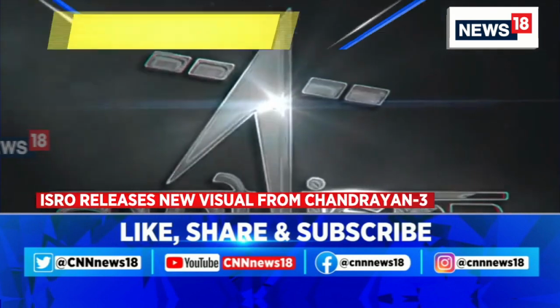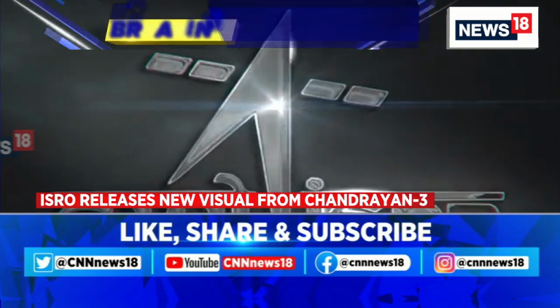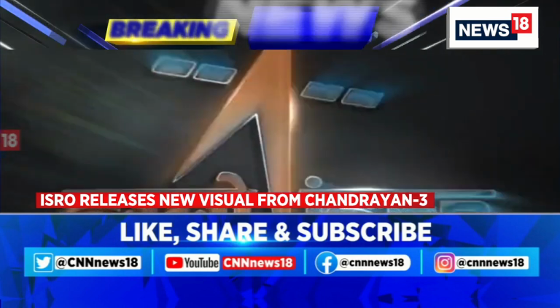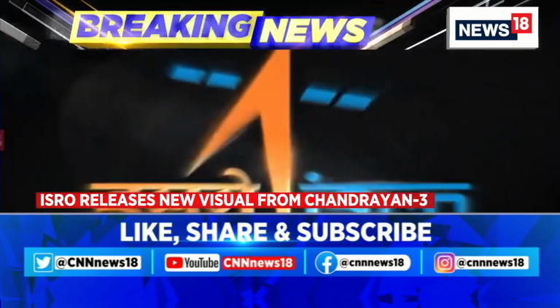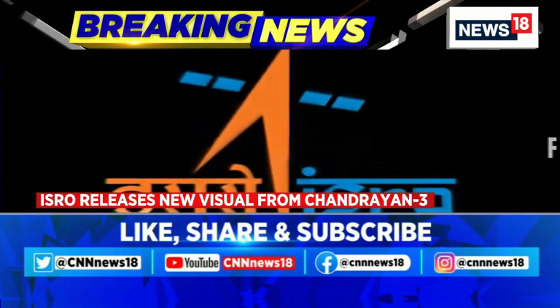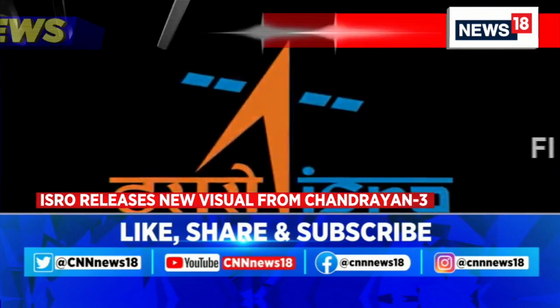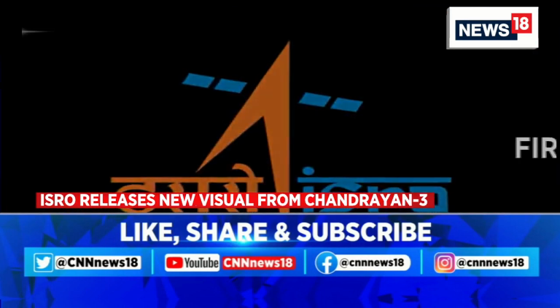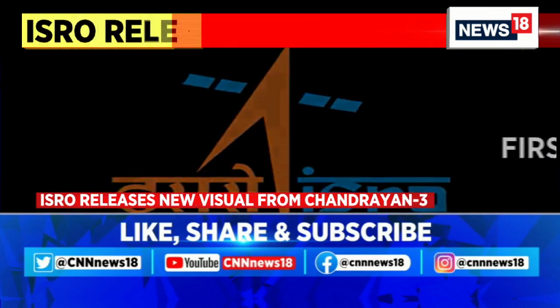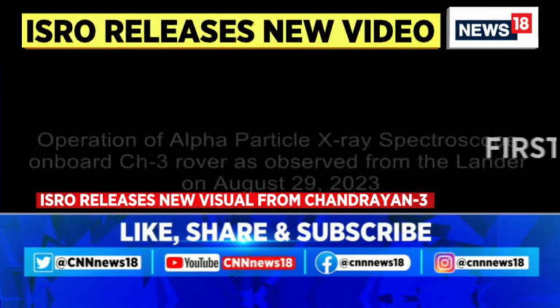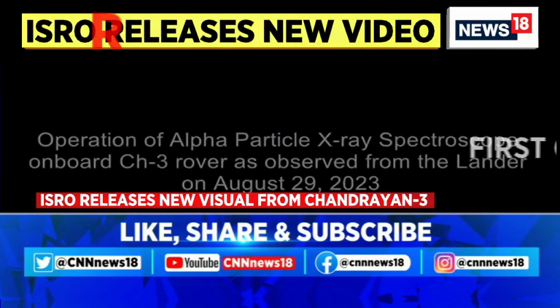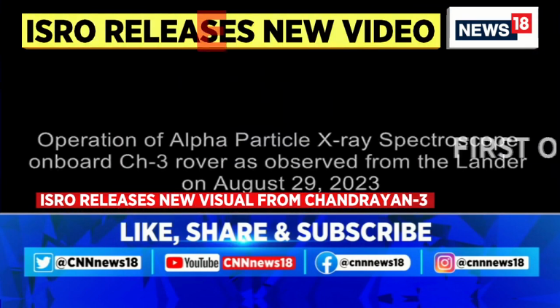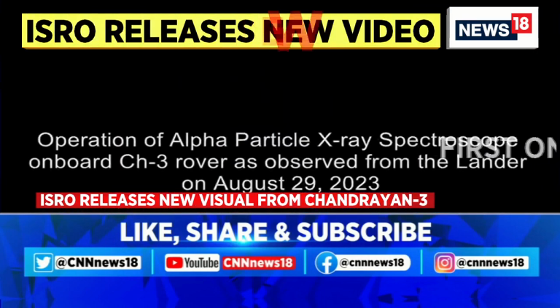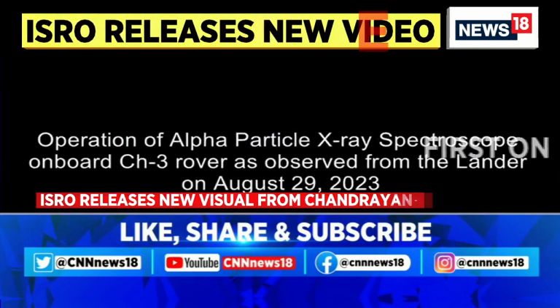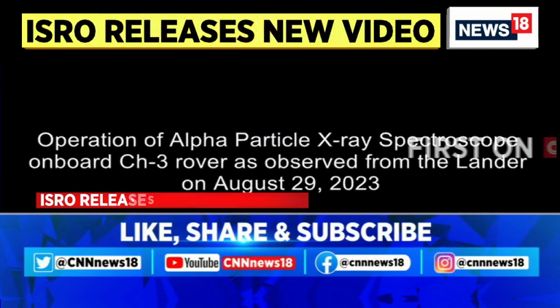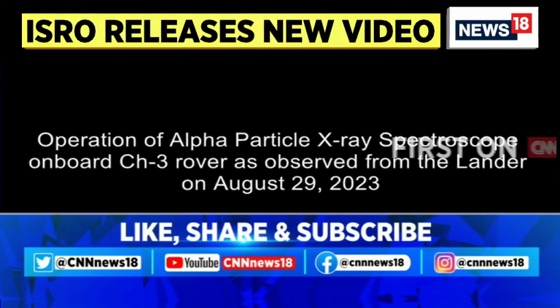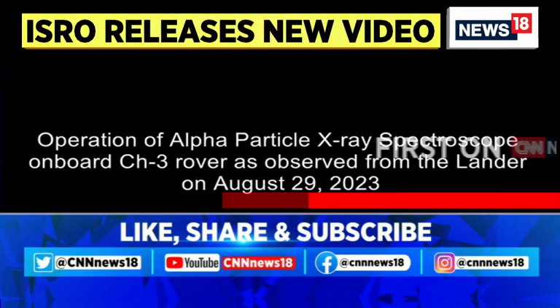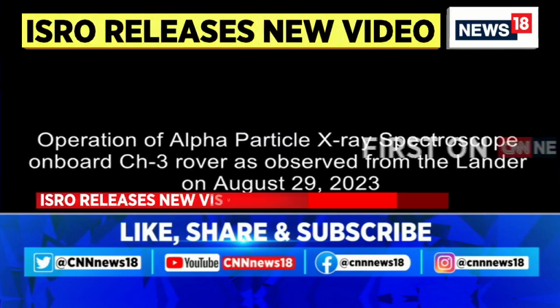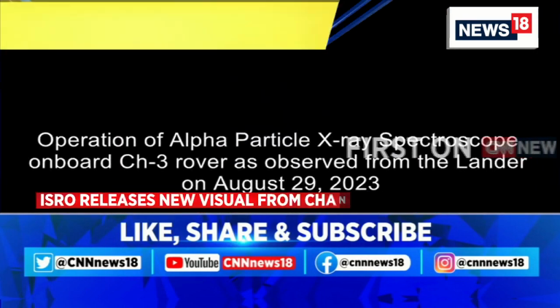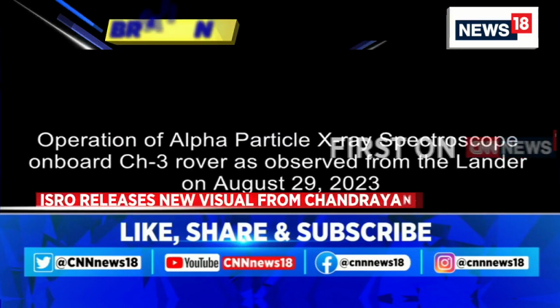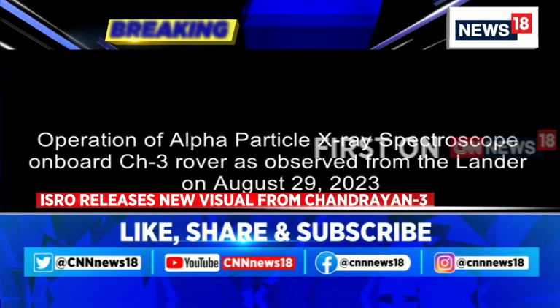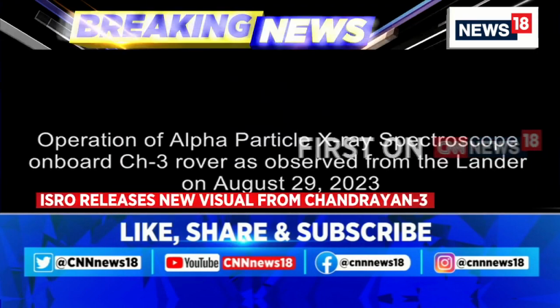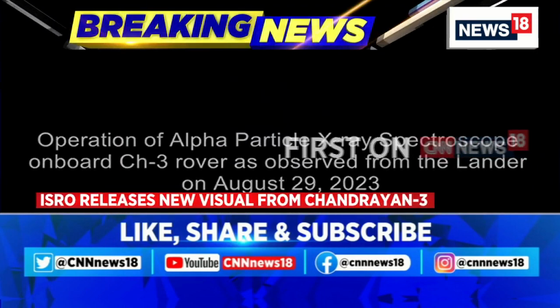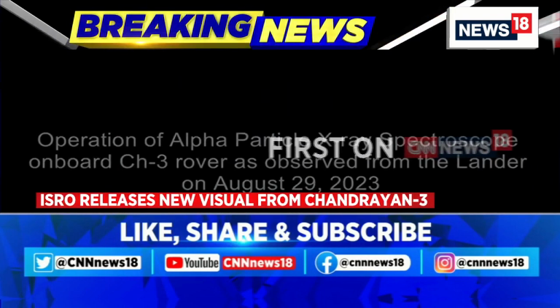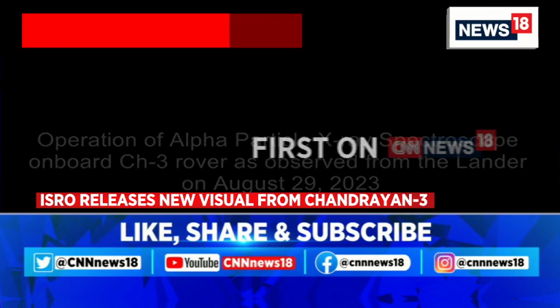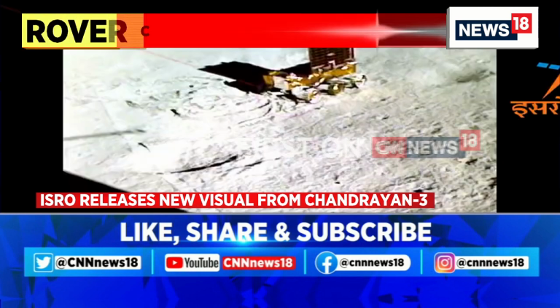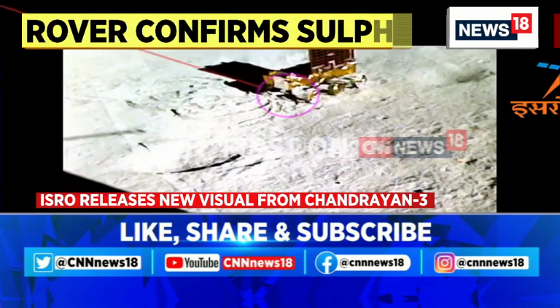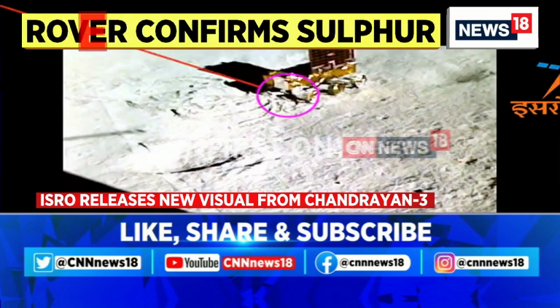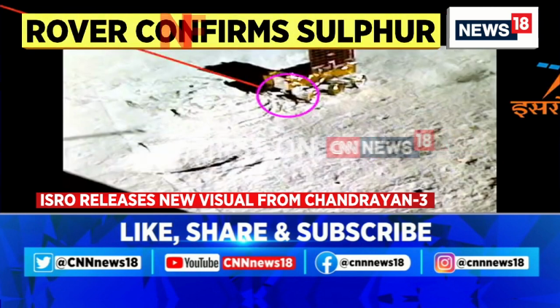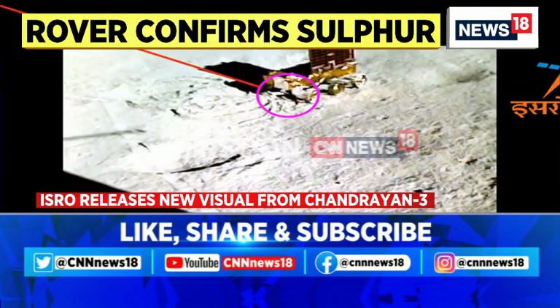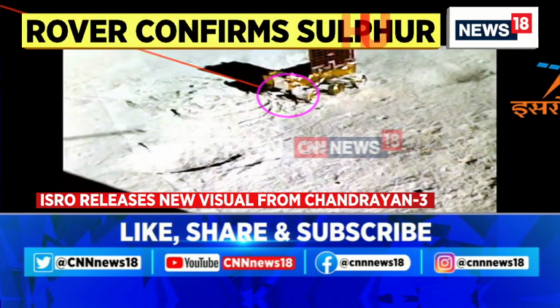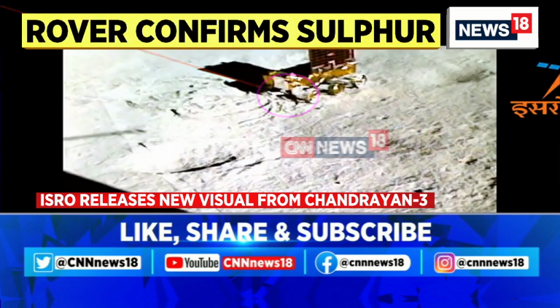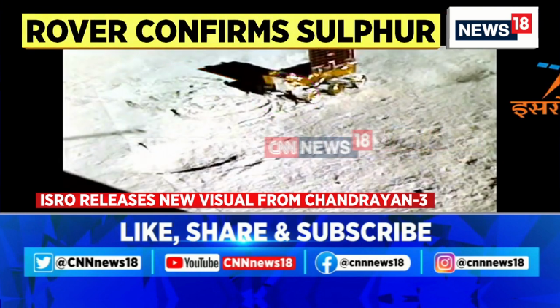Aditya L1 — that mission, of course, is also something which is very, very special for India. Ritu is with us on the broadcast. Ritu, we have the latest images — walk us through them.